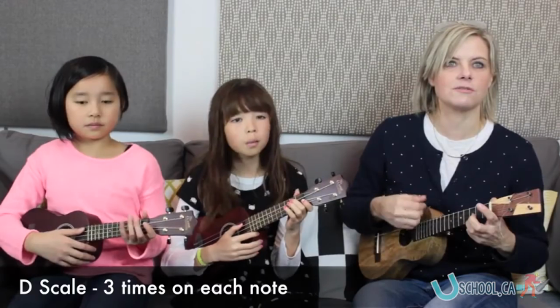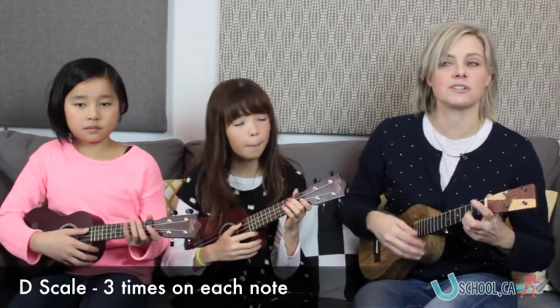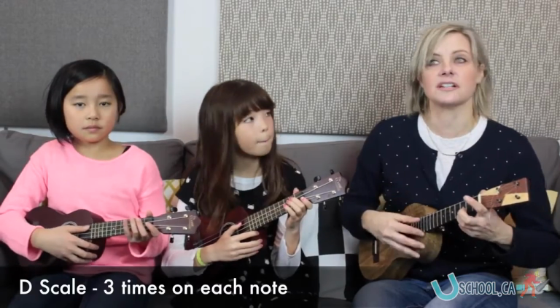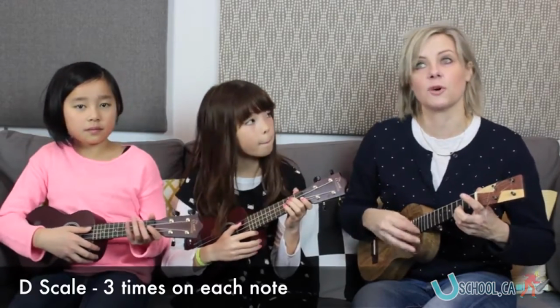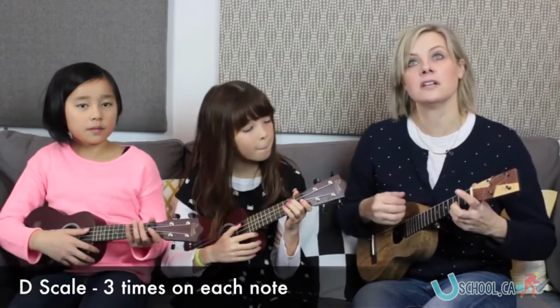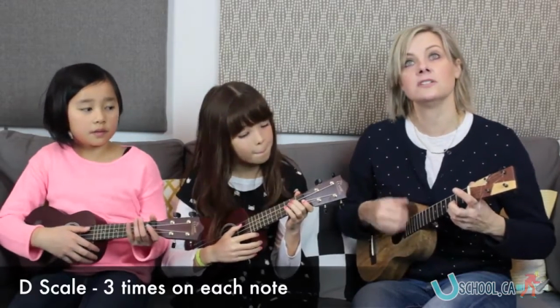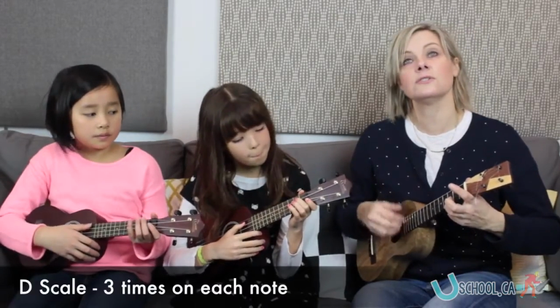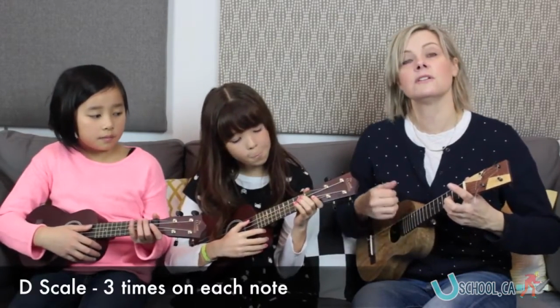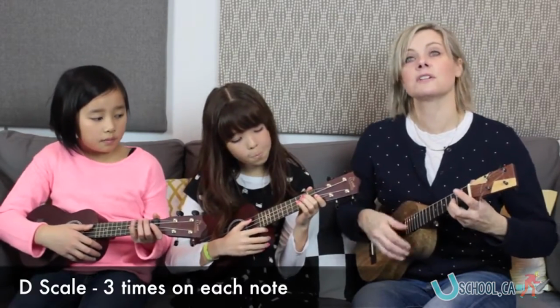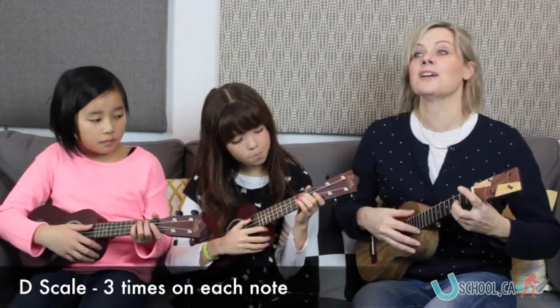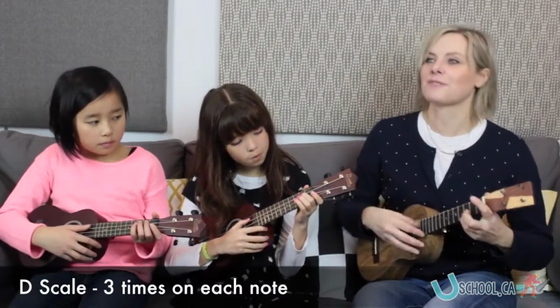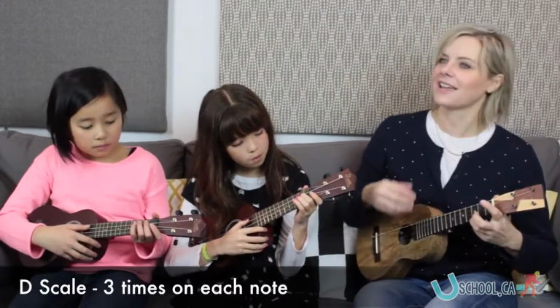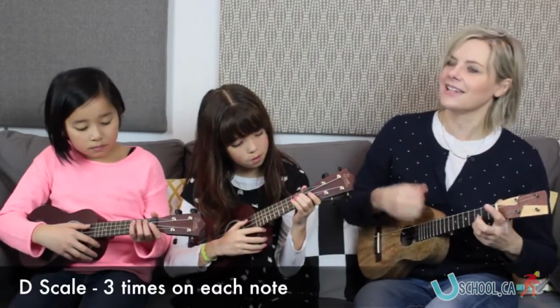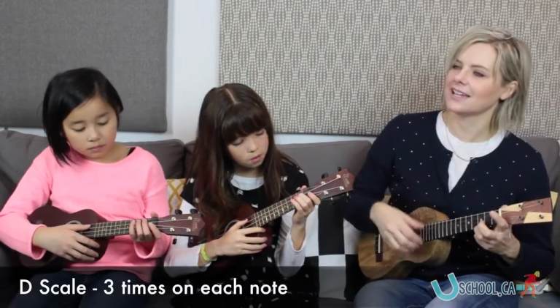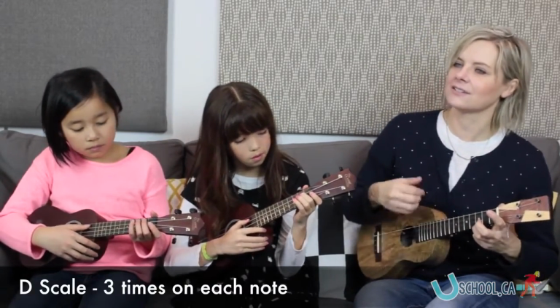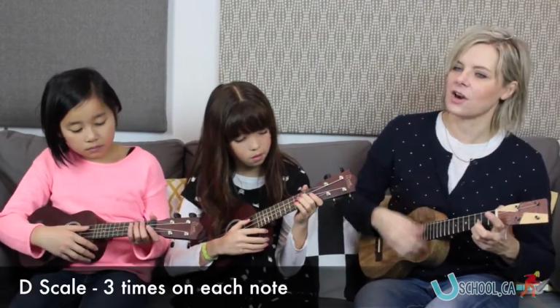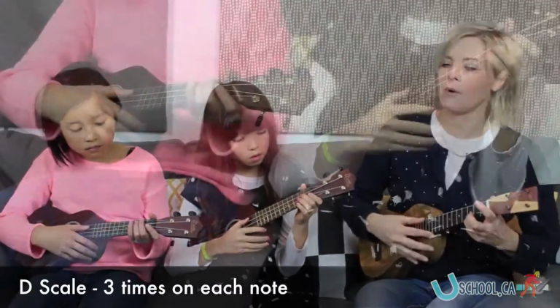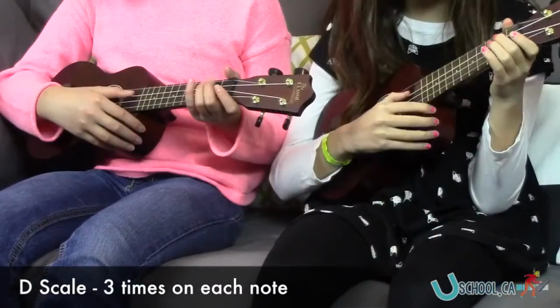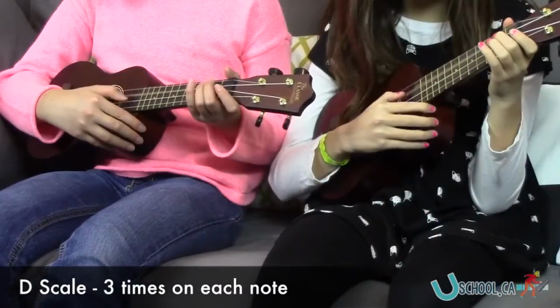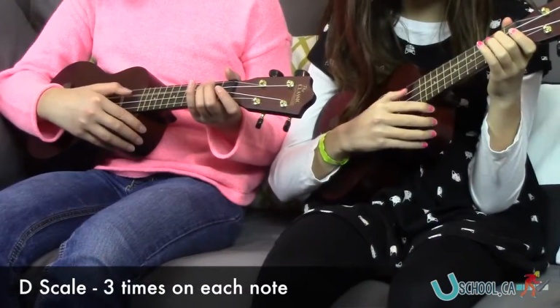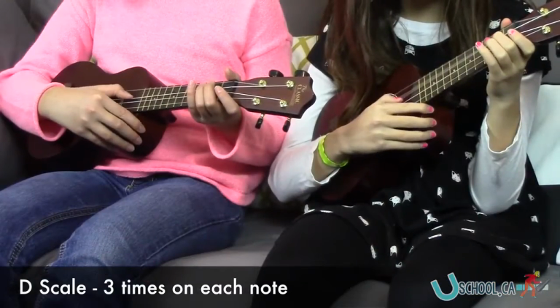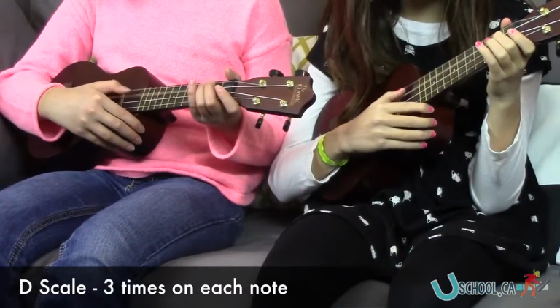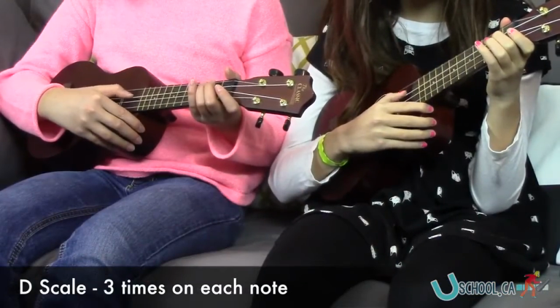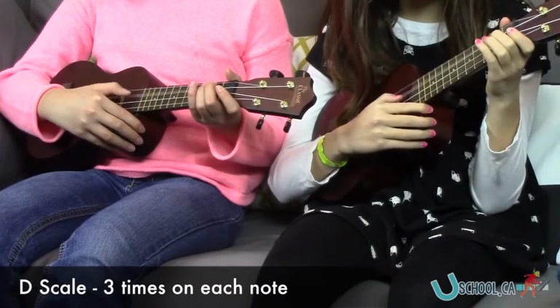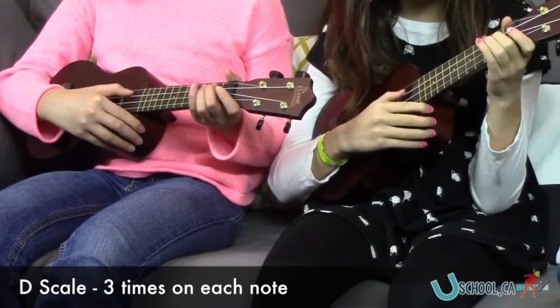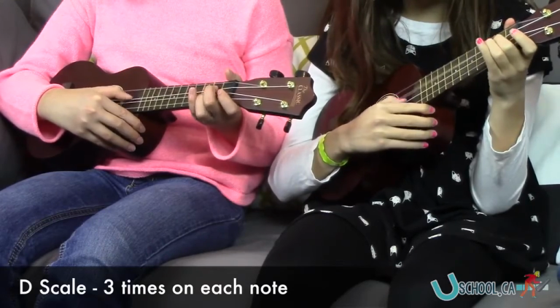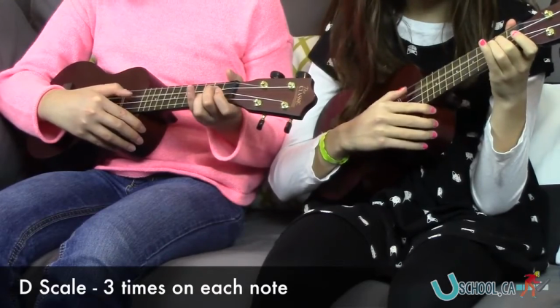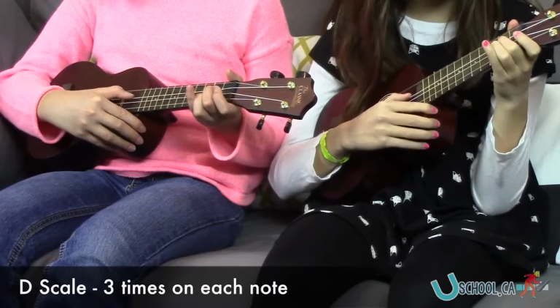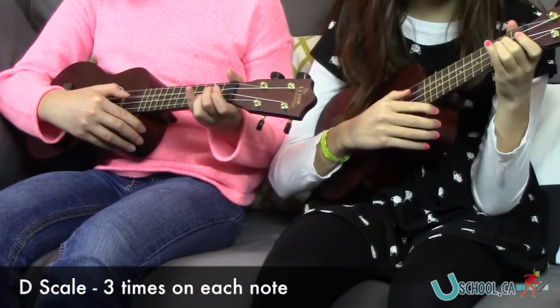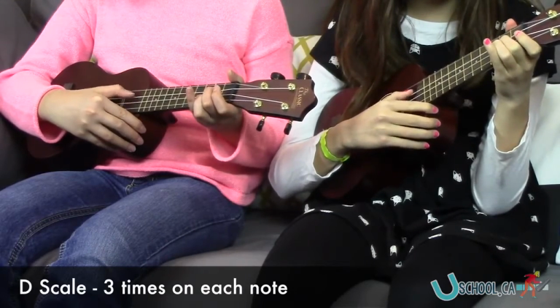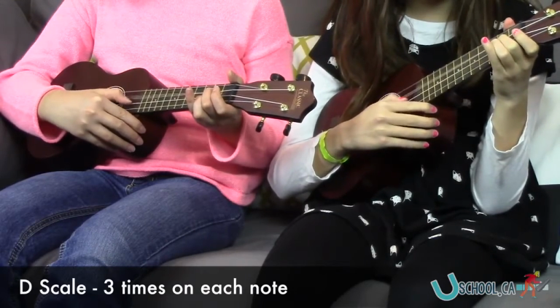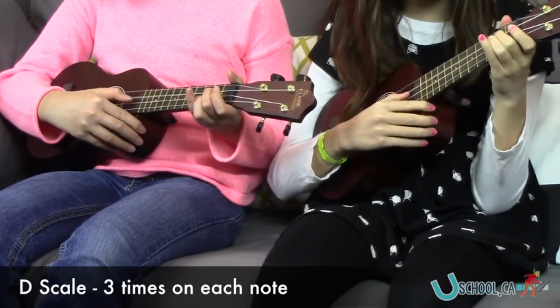Let's do three on each. One, two, three. Ready, and go. One, two, three. One, two, three.